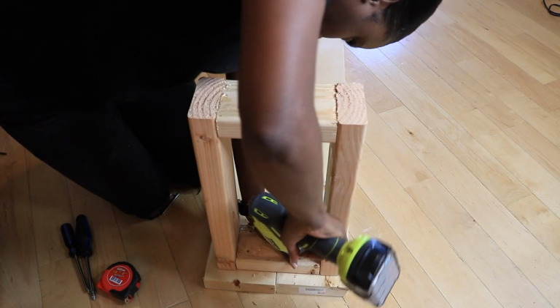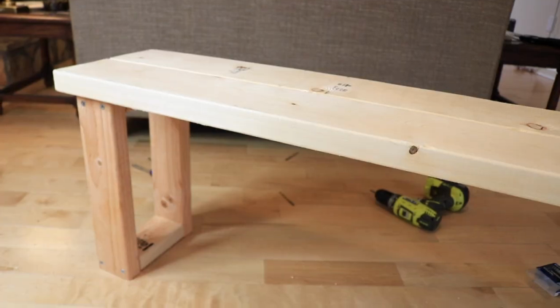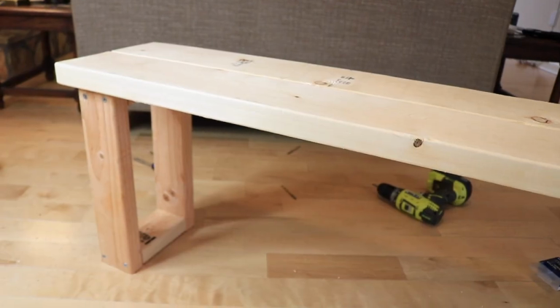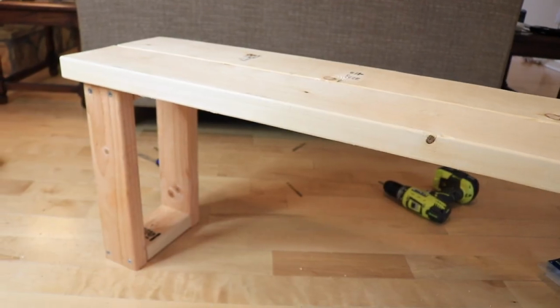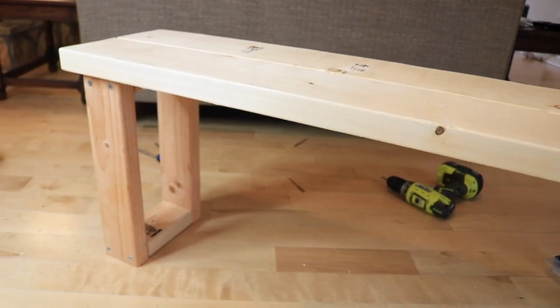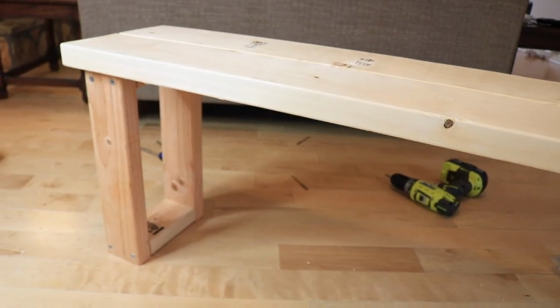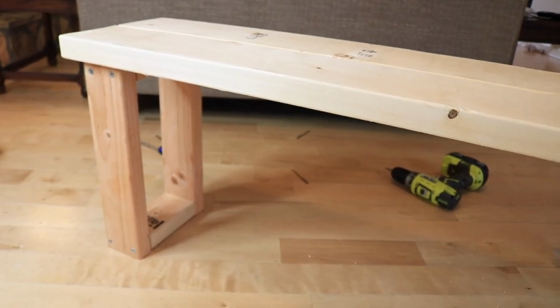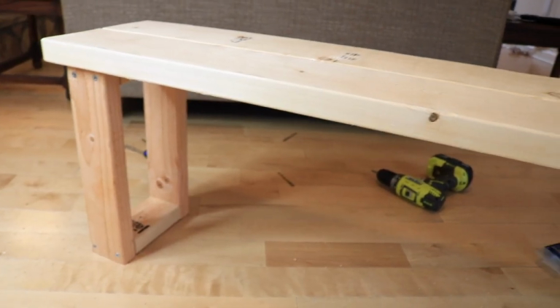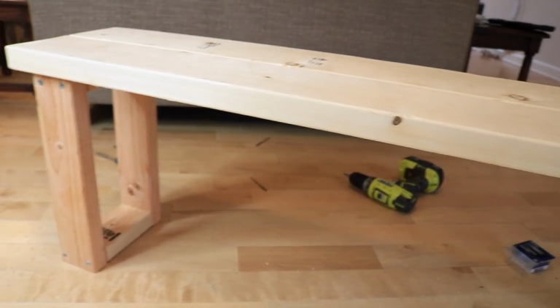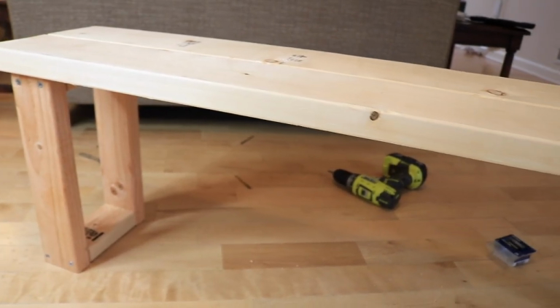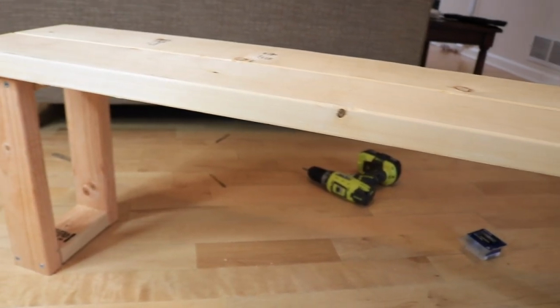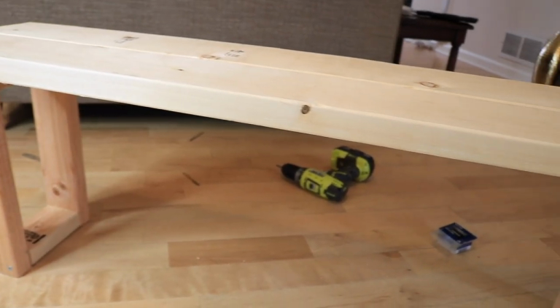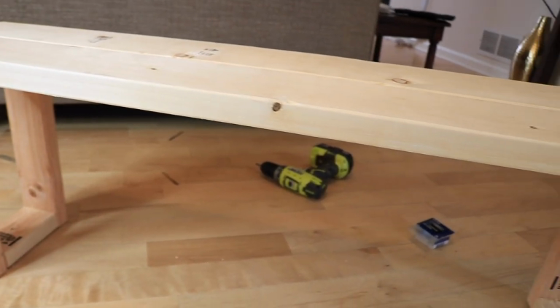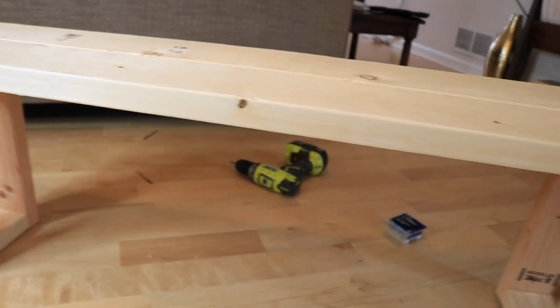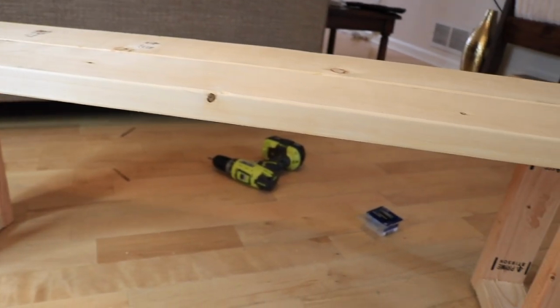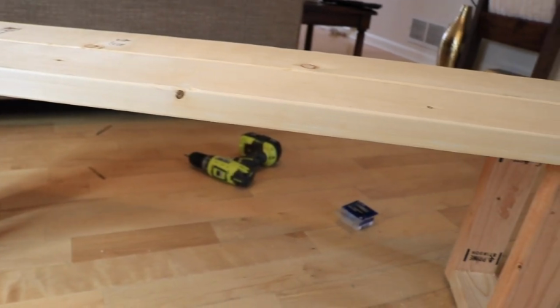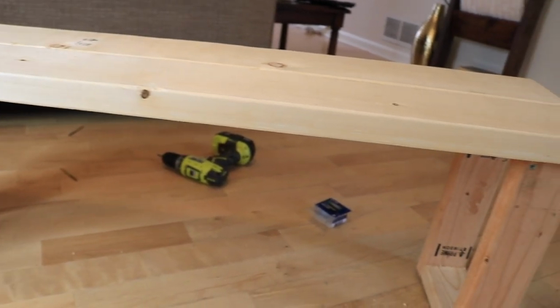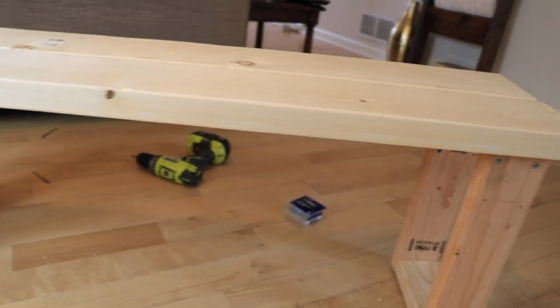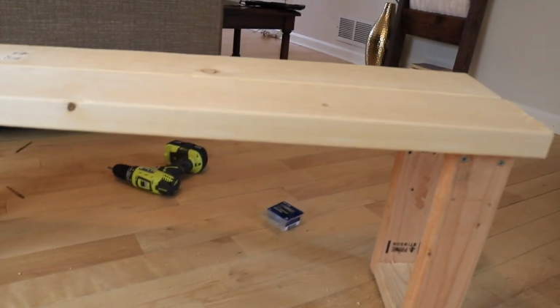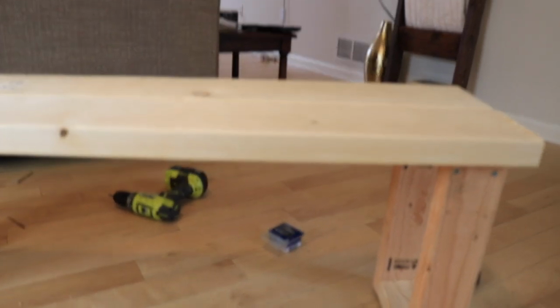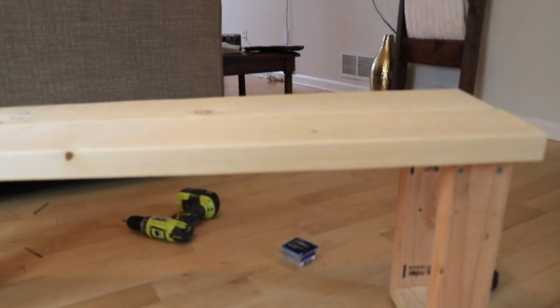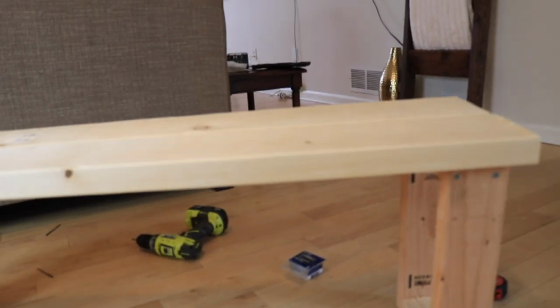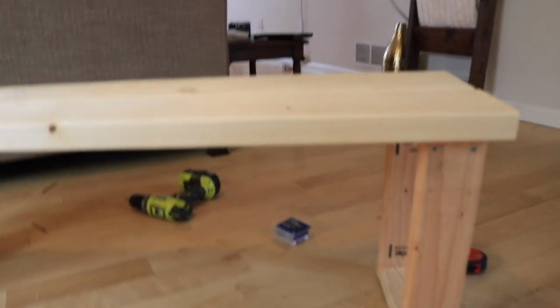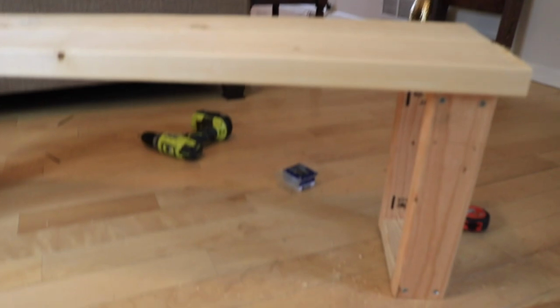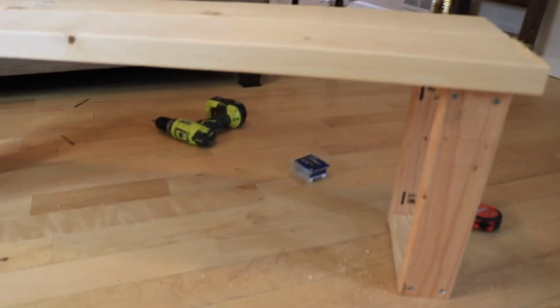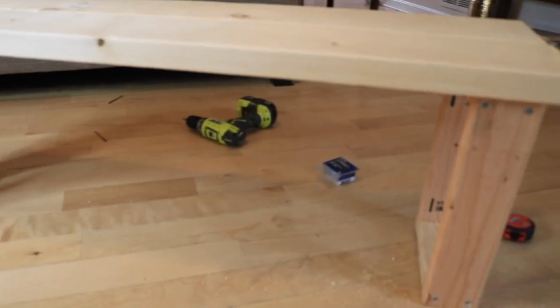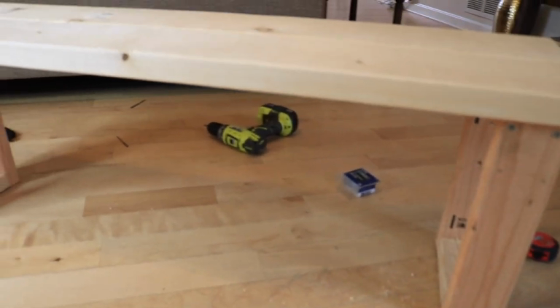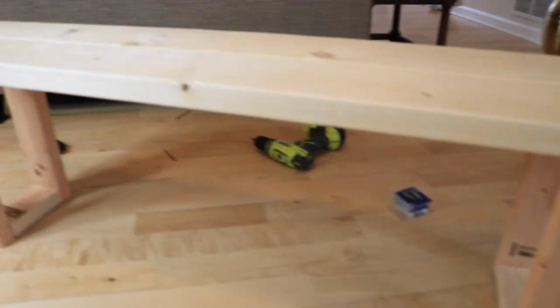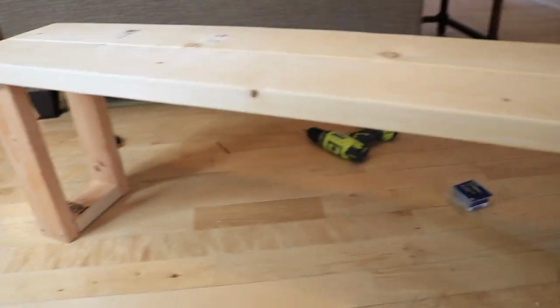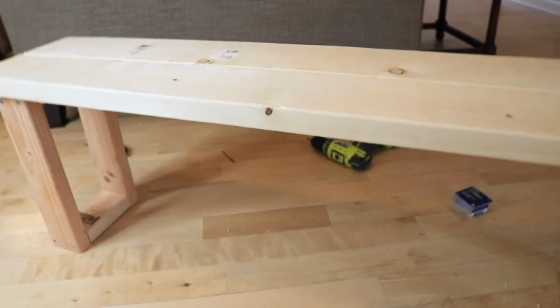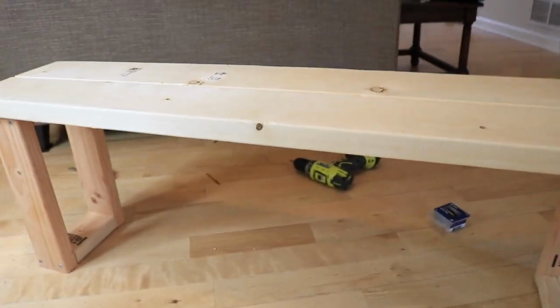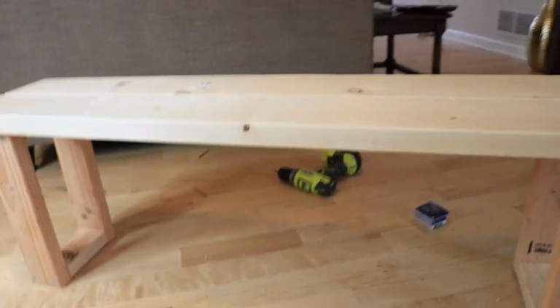Here's our finished bench. Next I'll do some light sanding and then apply a coat of wood stain.